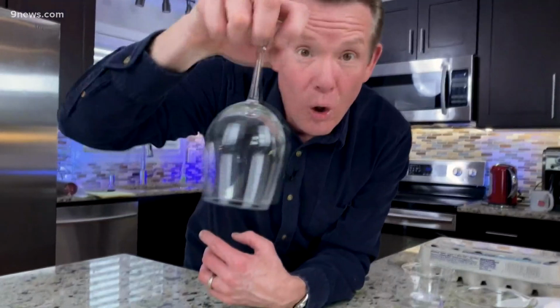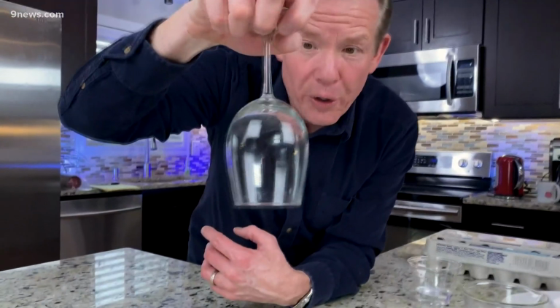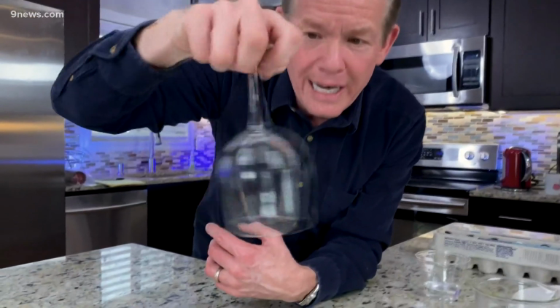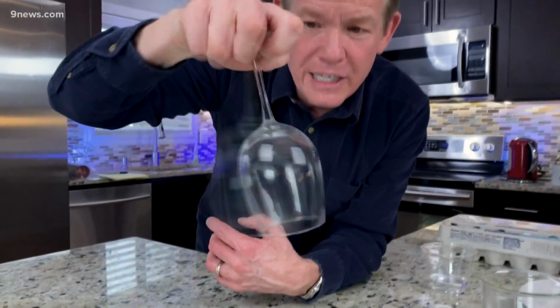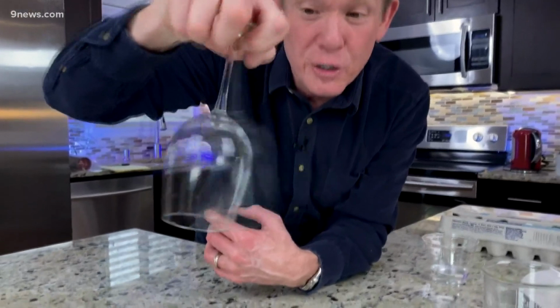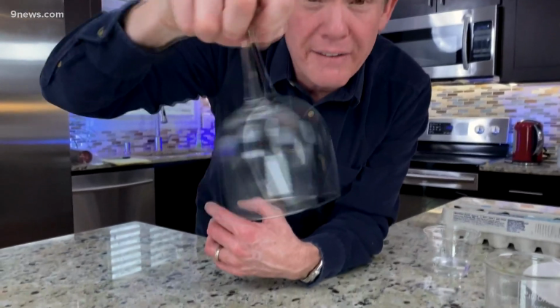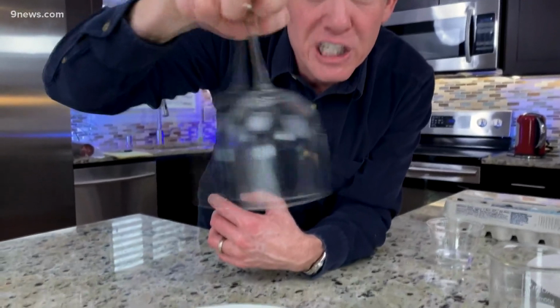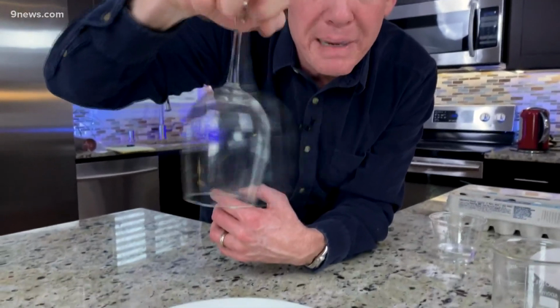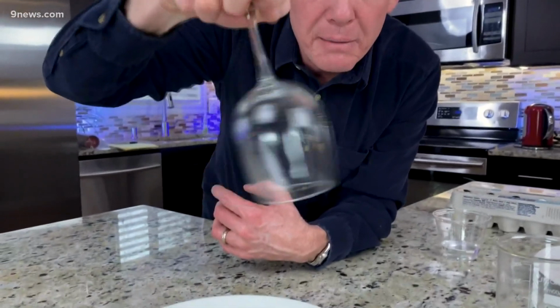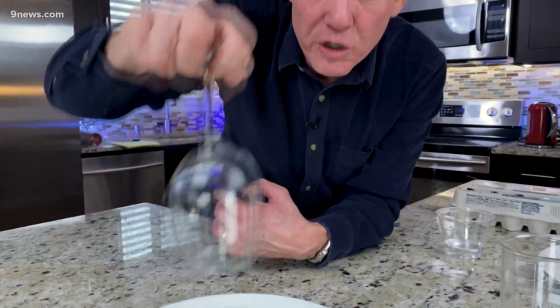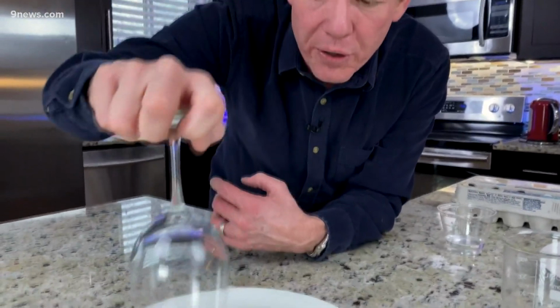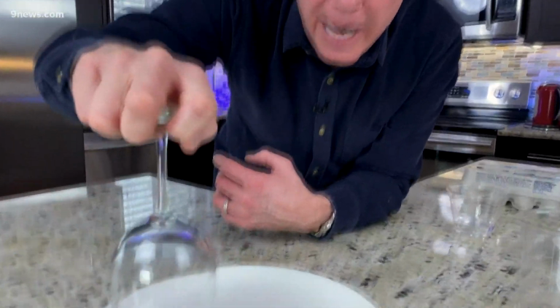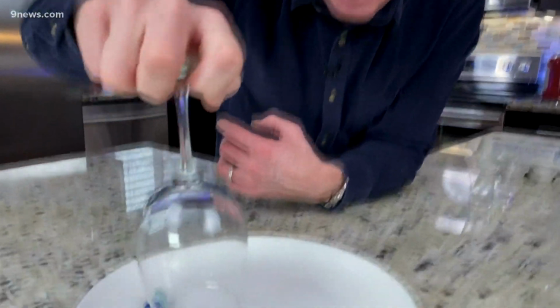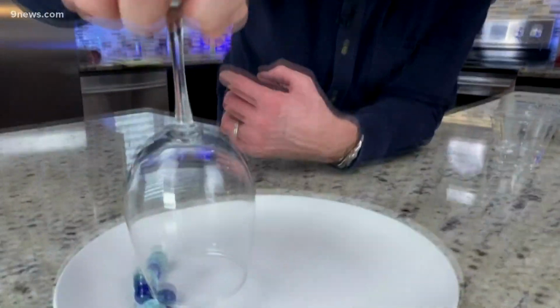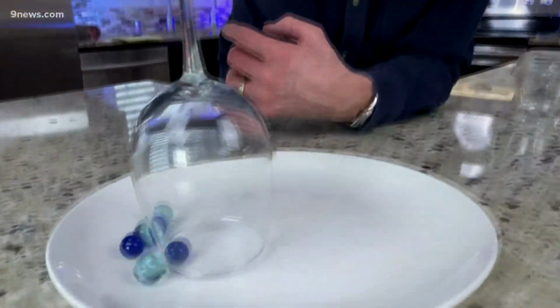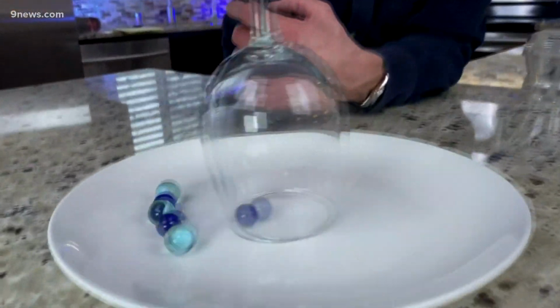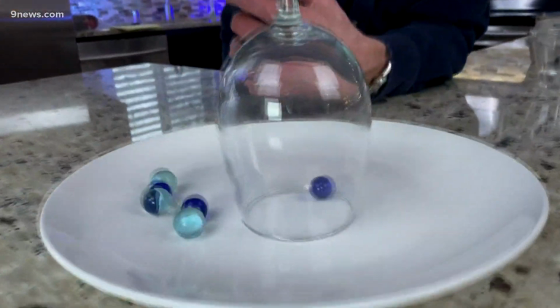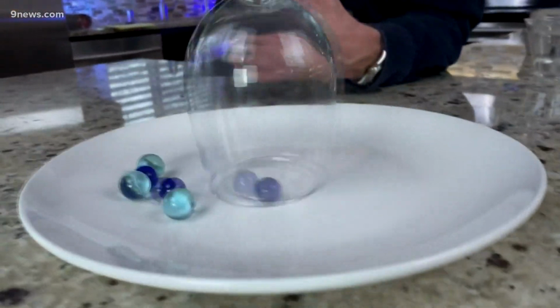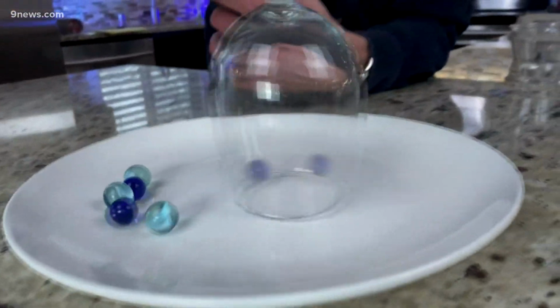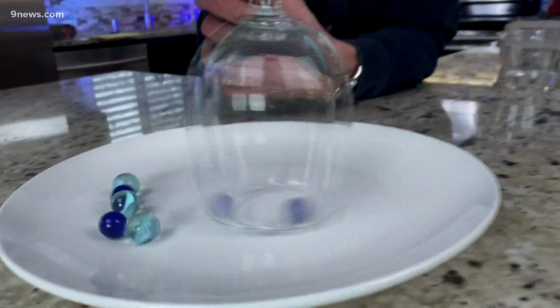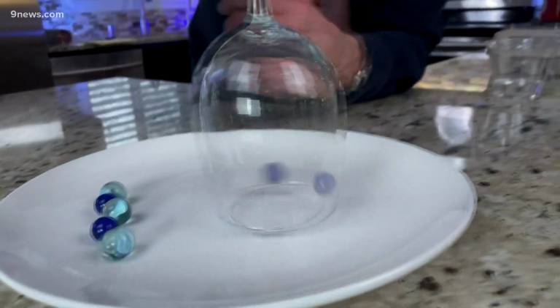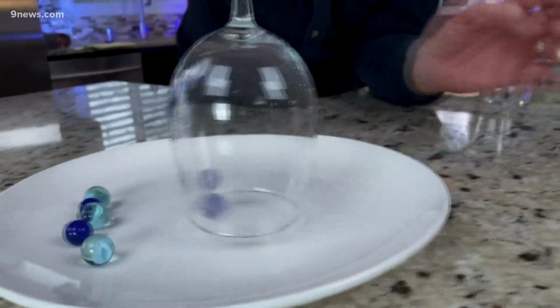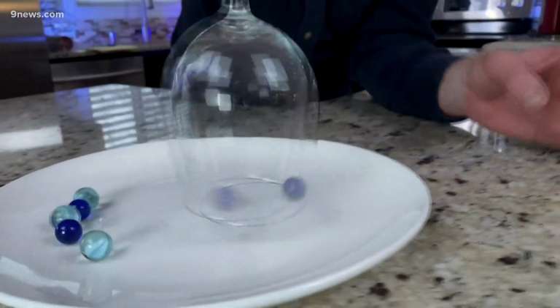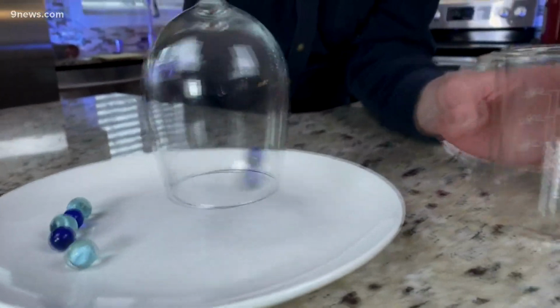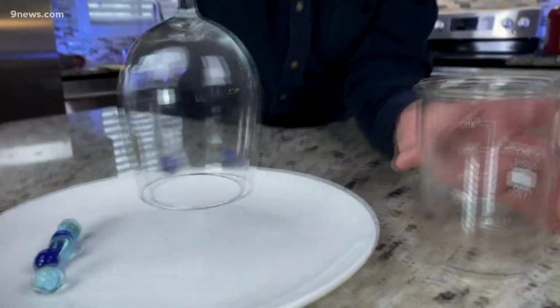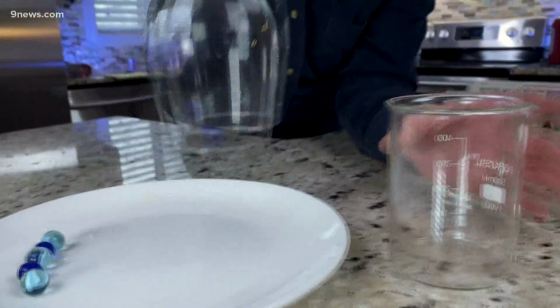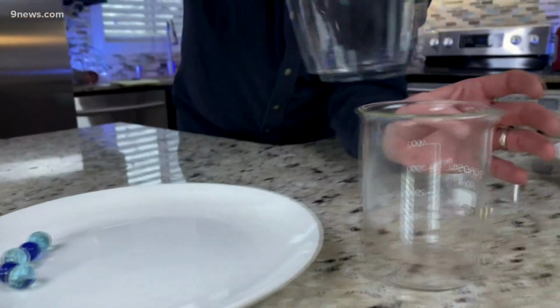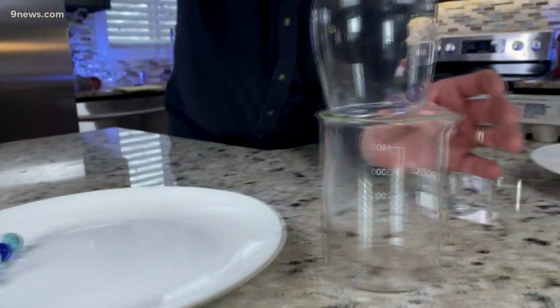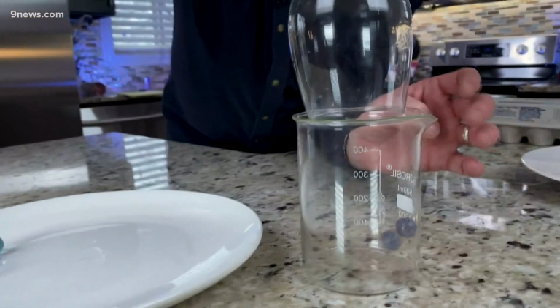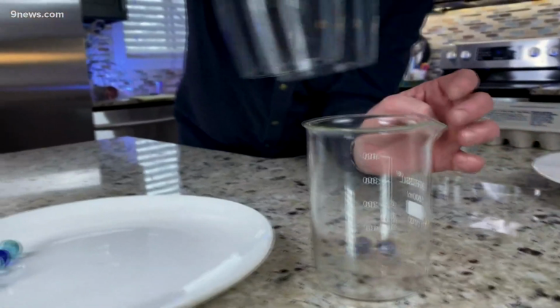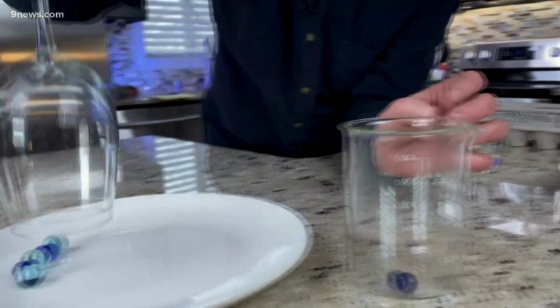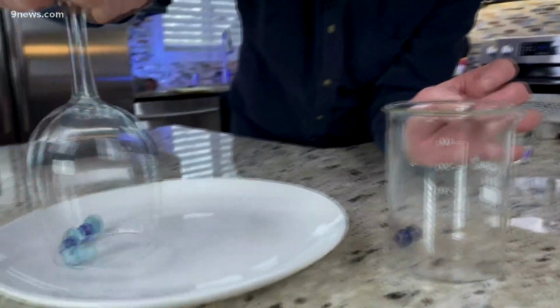Hold your hand like this and you're gonna have a spinning motion with your hand. Reach down, grab a marble, and spin. Drop it in.